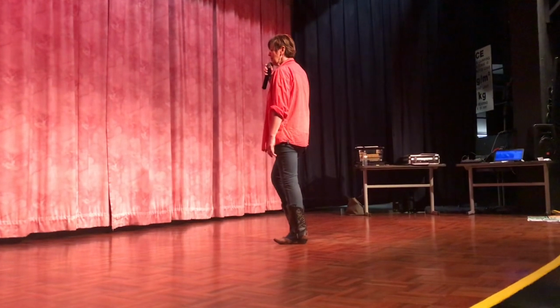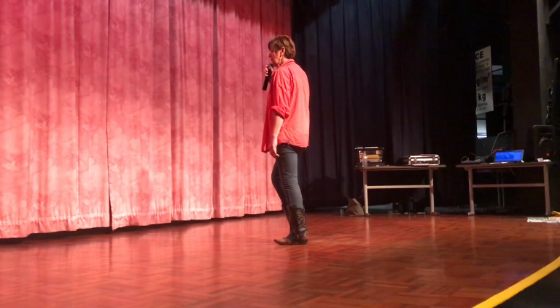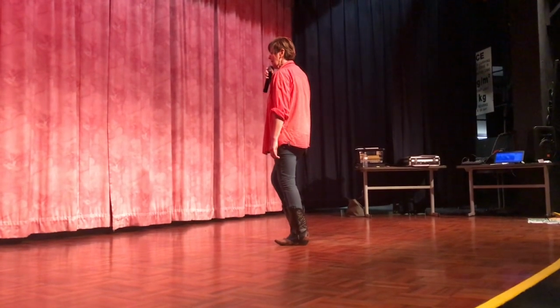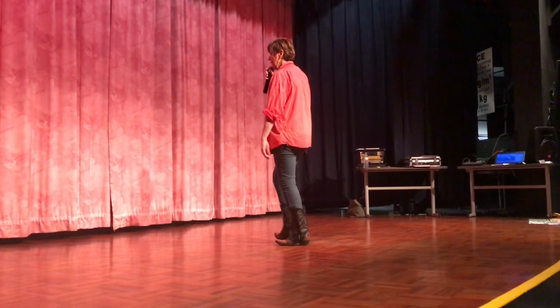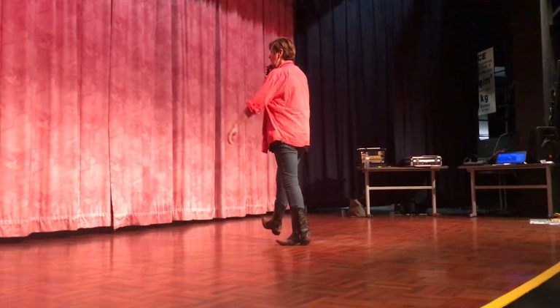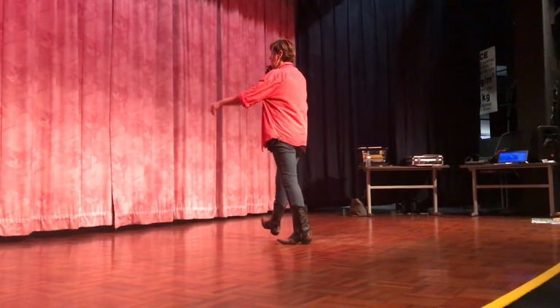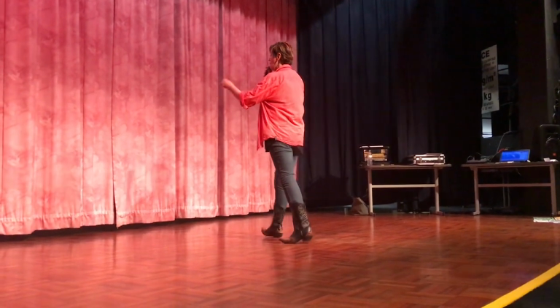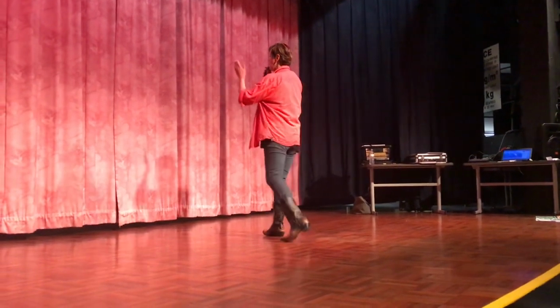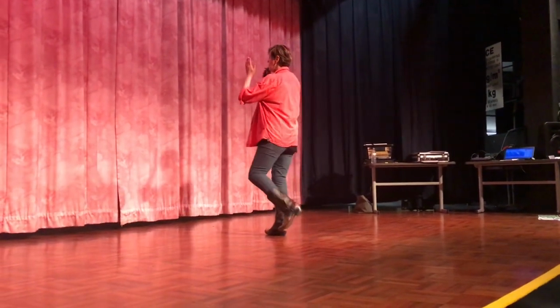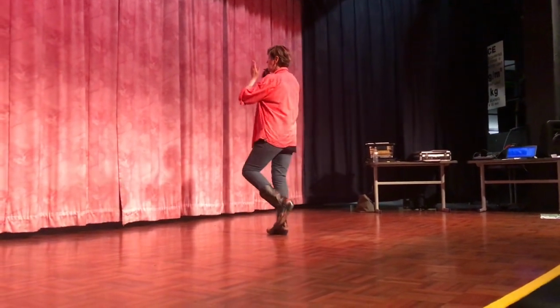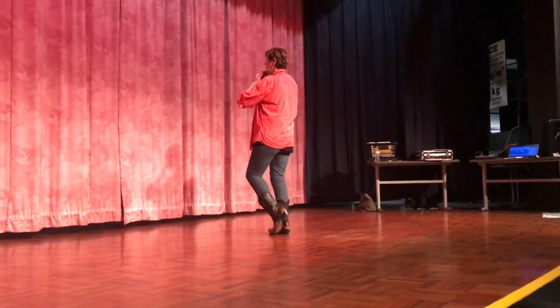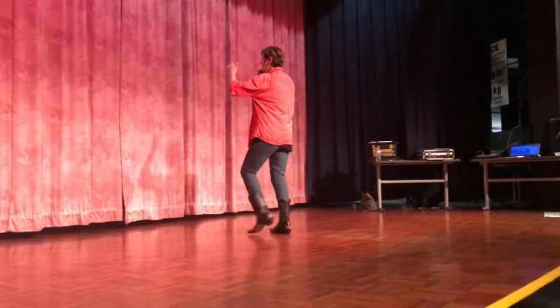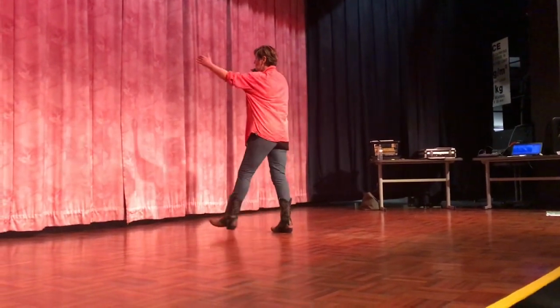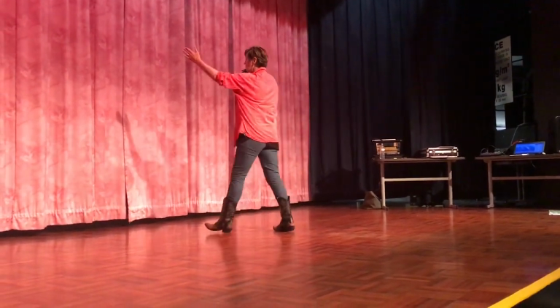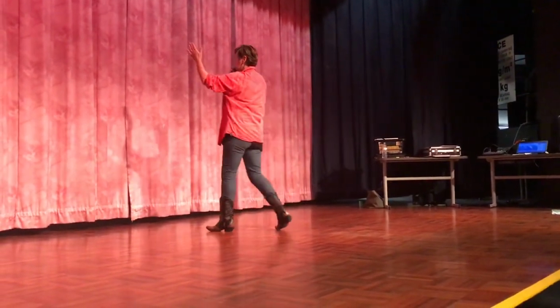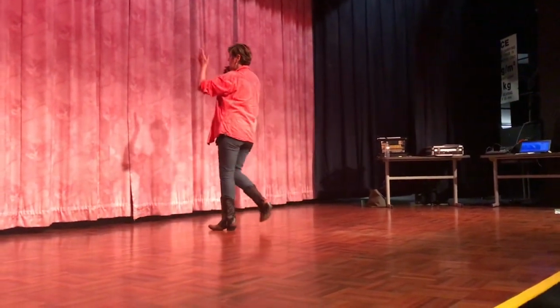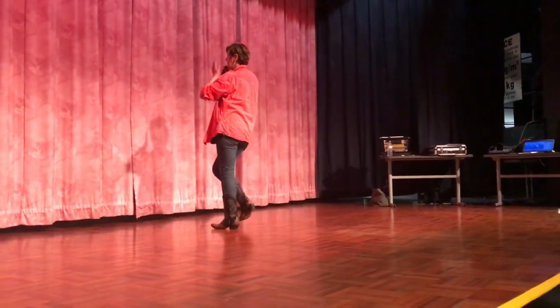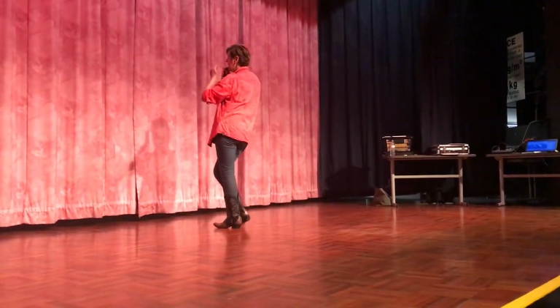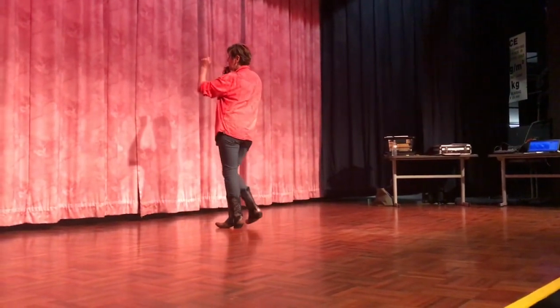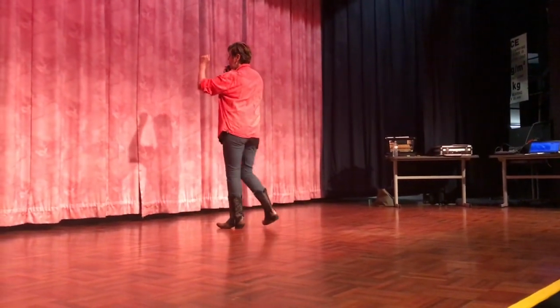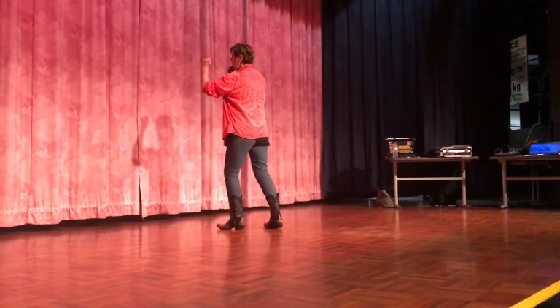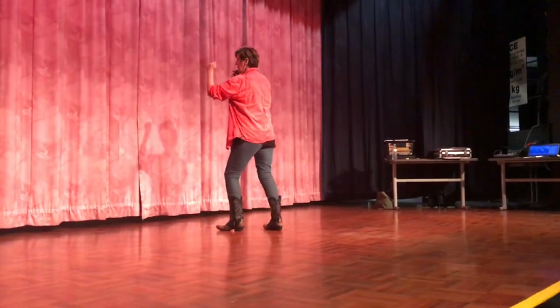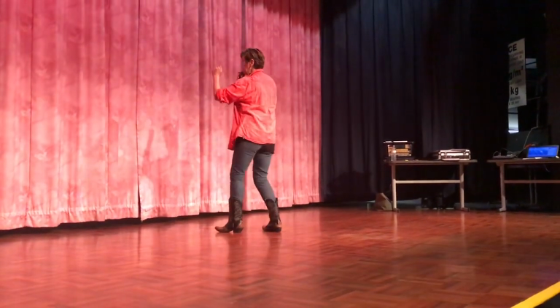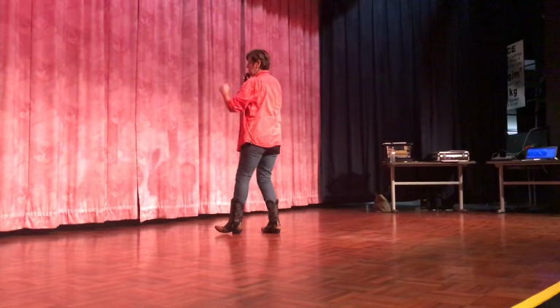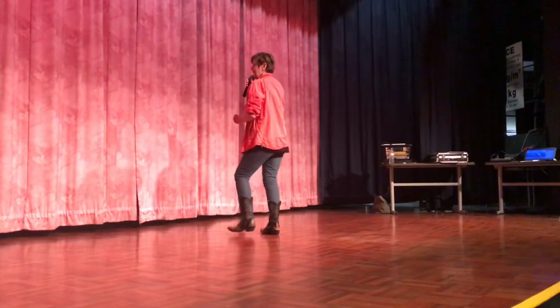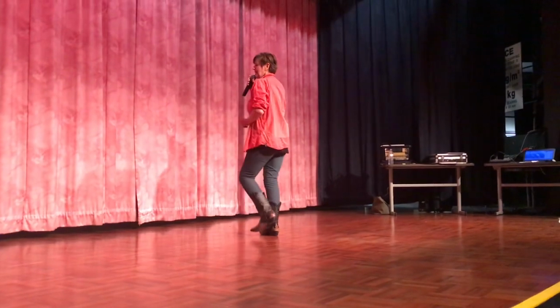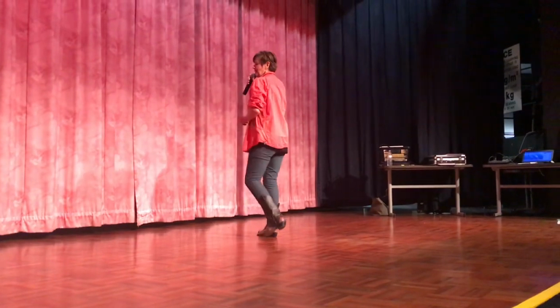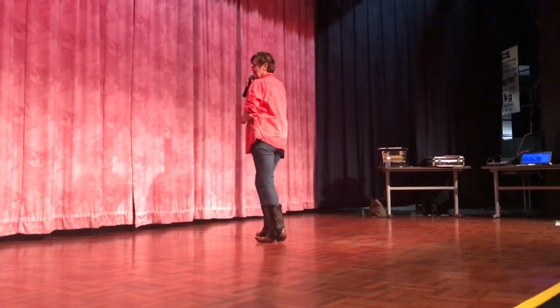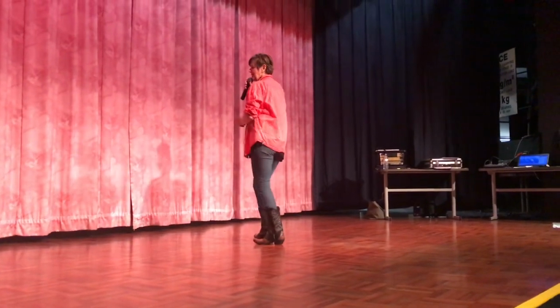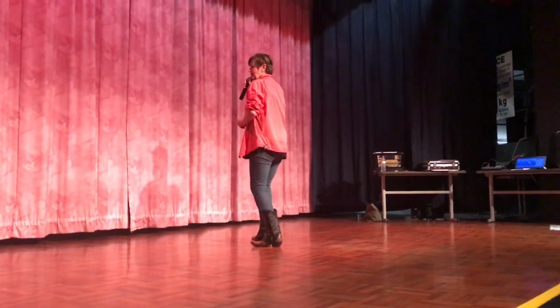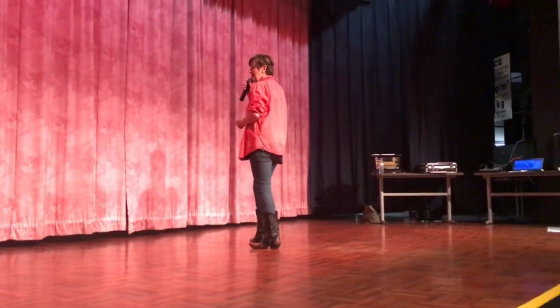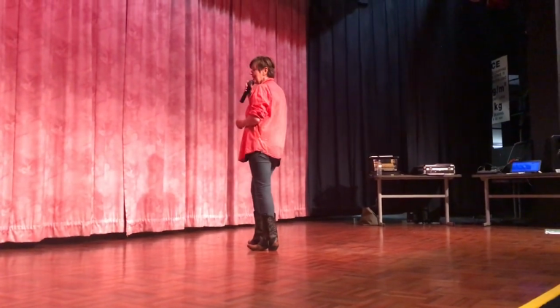Followed by forward clap, forward clap, wriggle back, wriggle back.